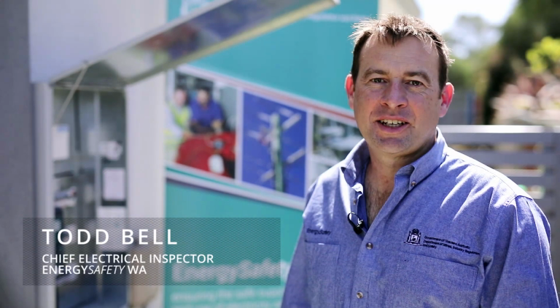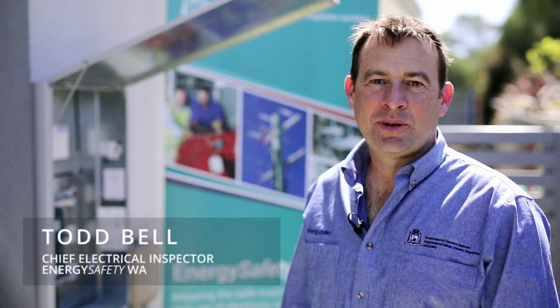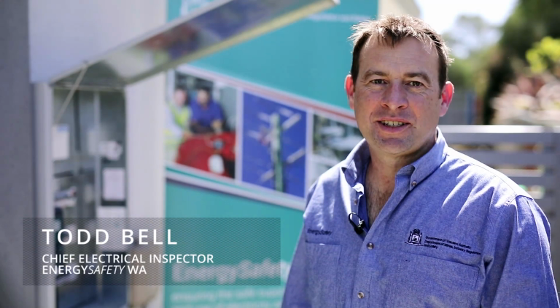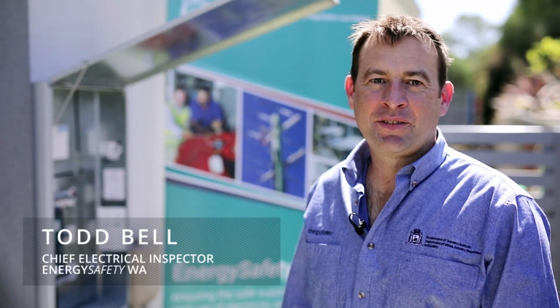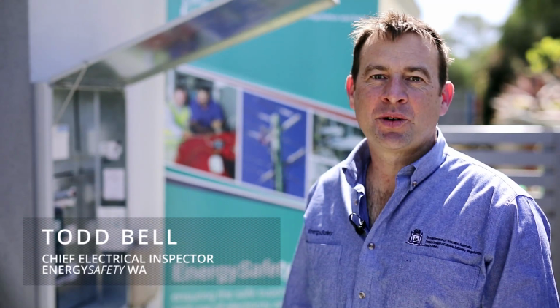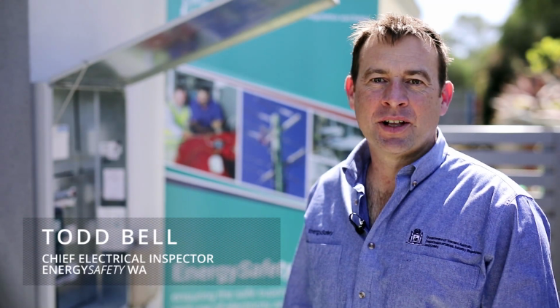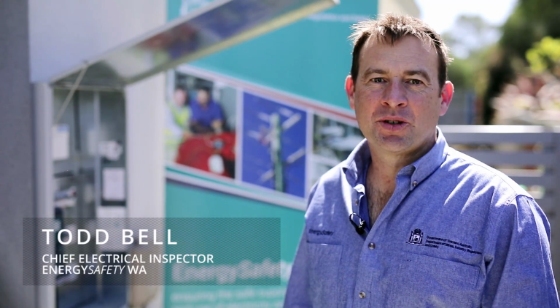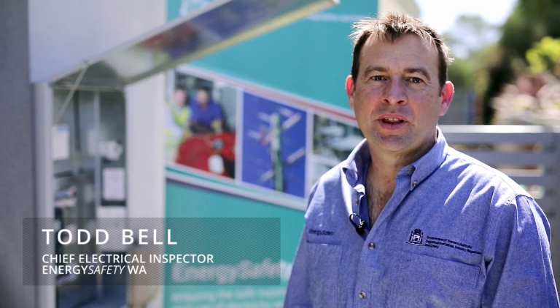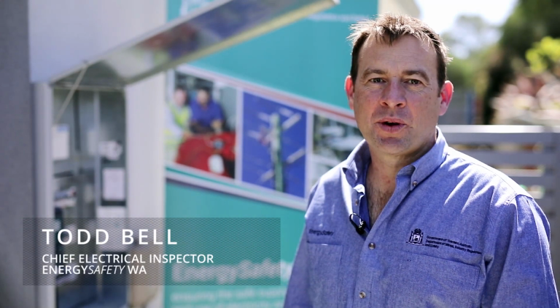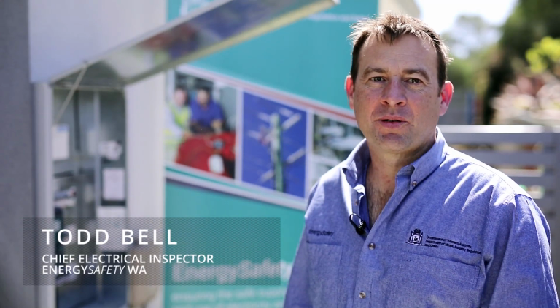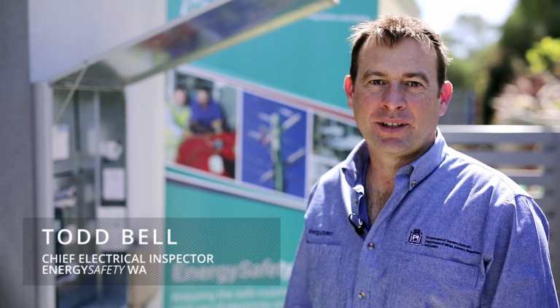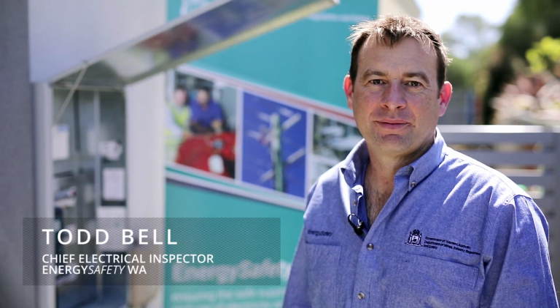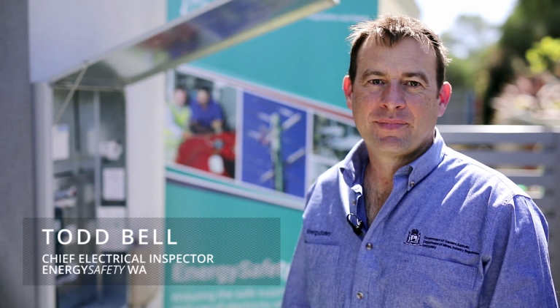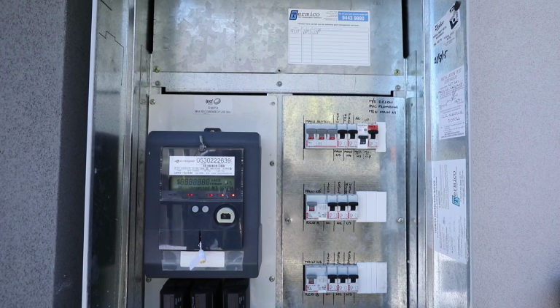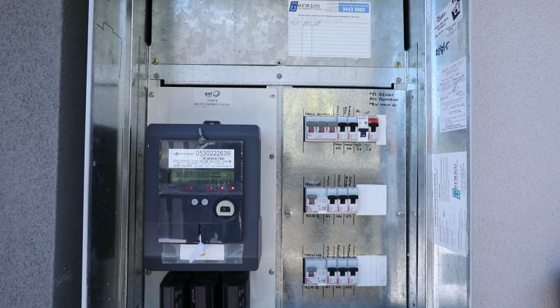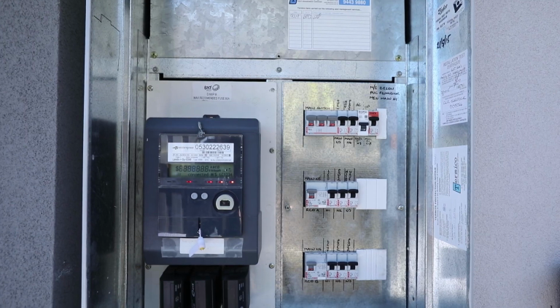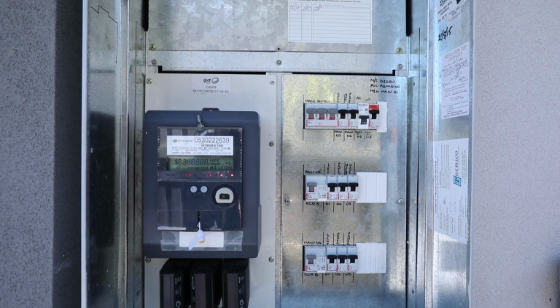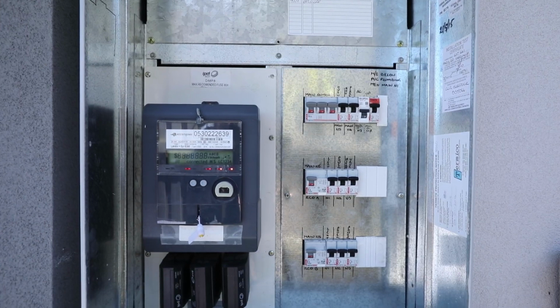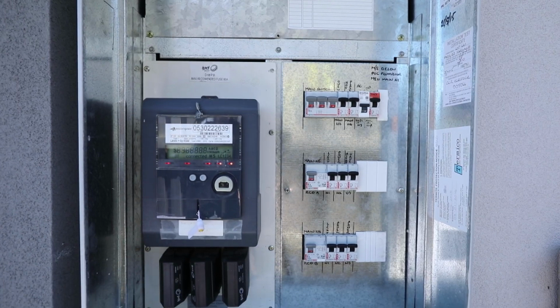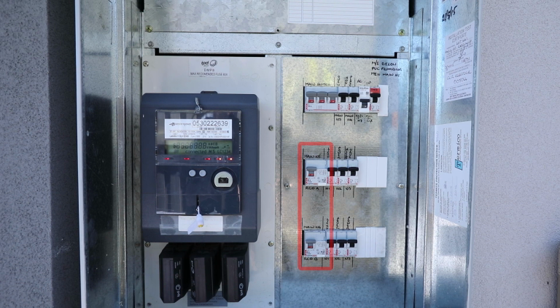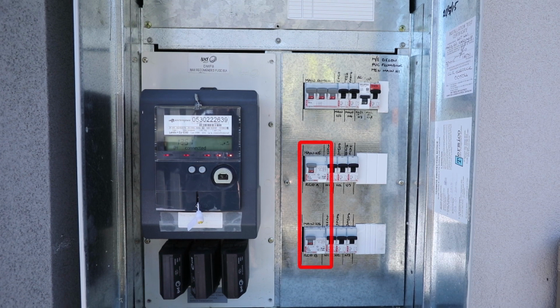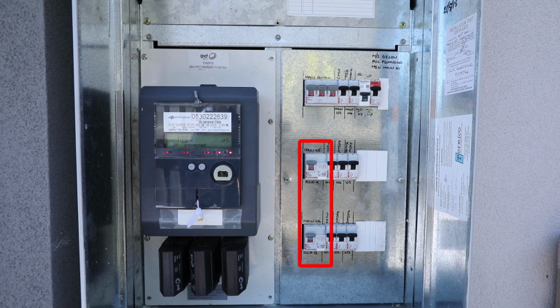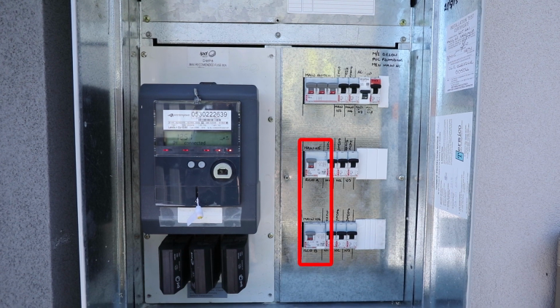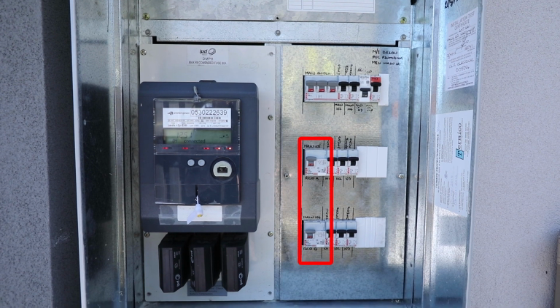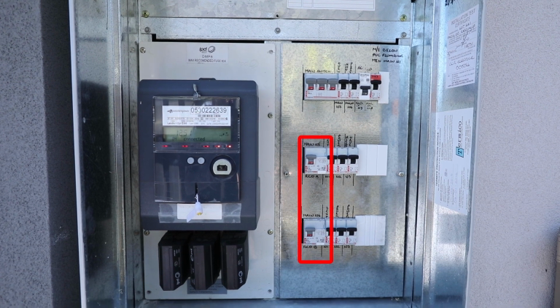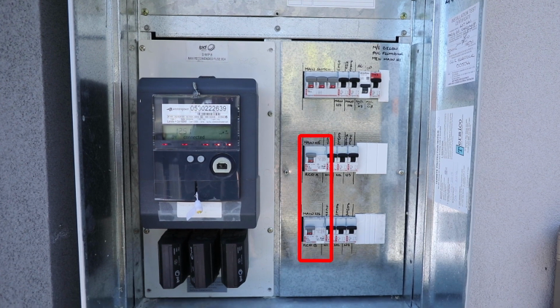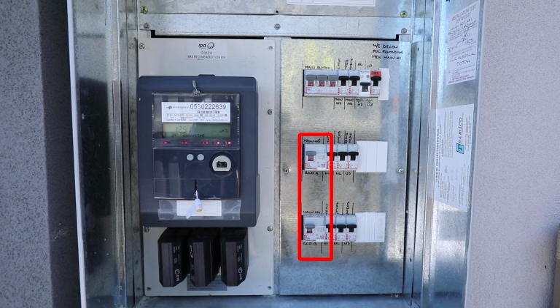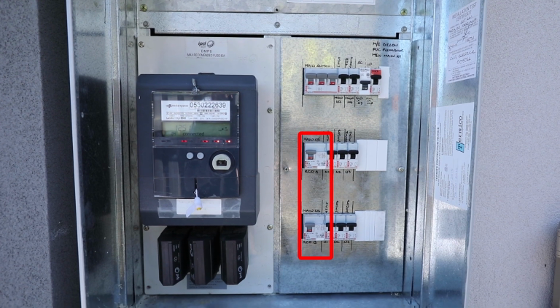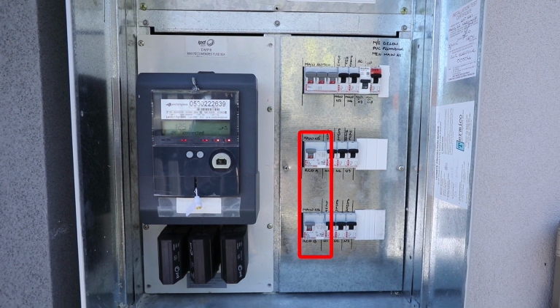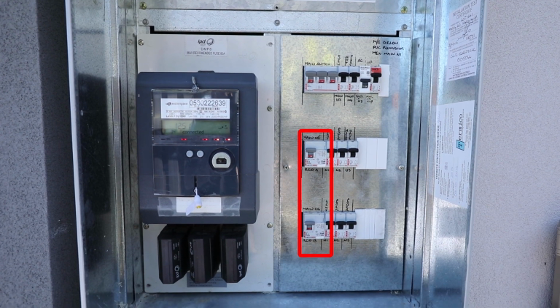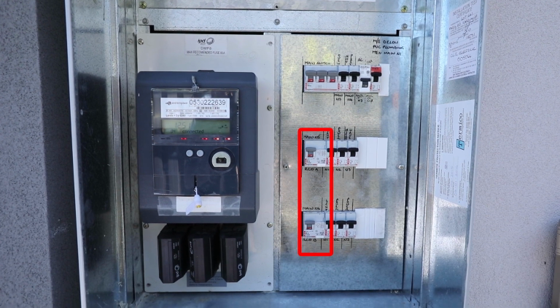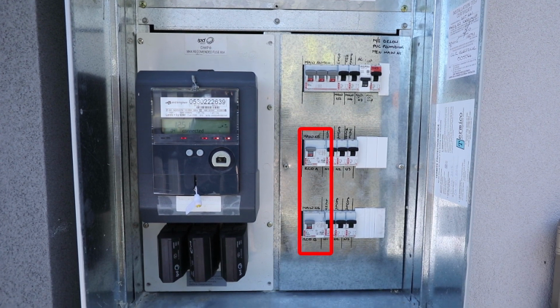RCDs should be tested every three months to ensure they are working correctly. You should have at least two RCDs installed on your switchboard to protect all your lighting and PowerPoint circuits.